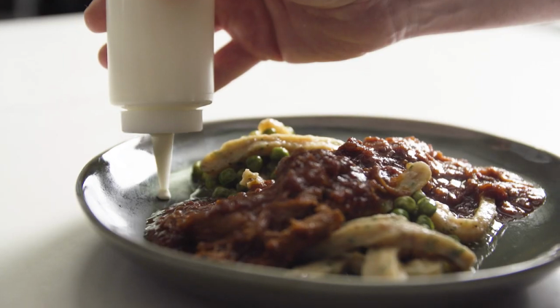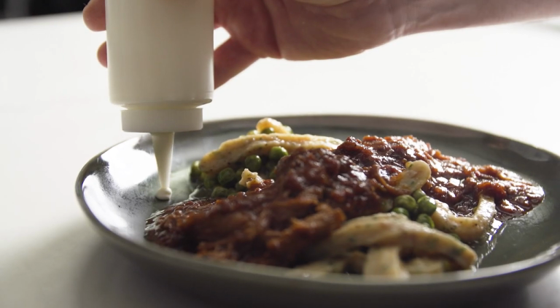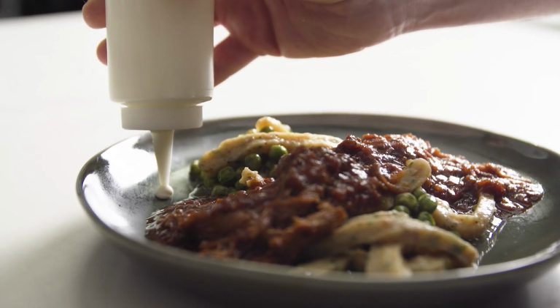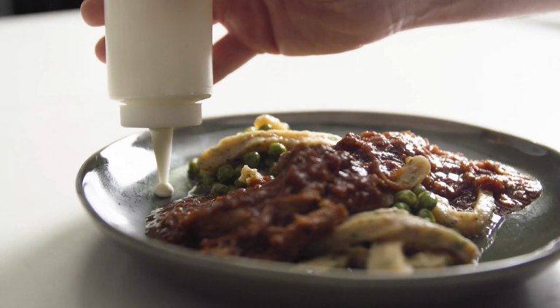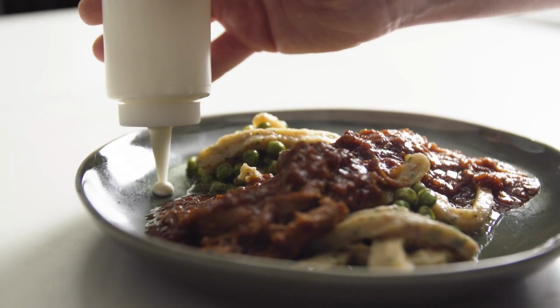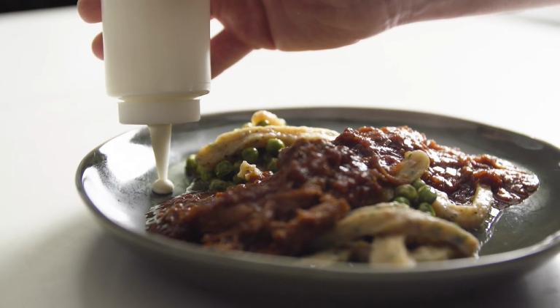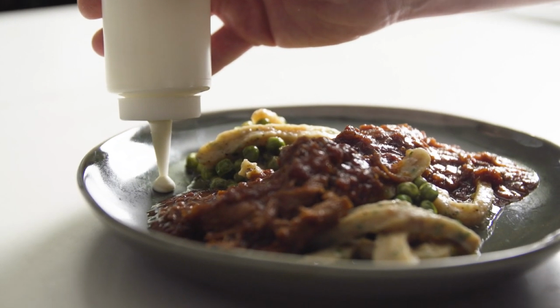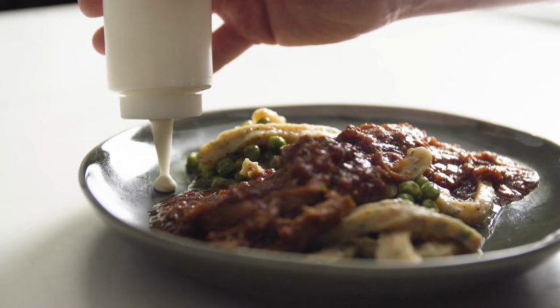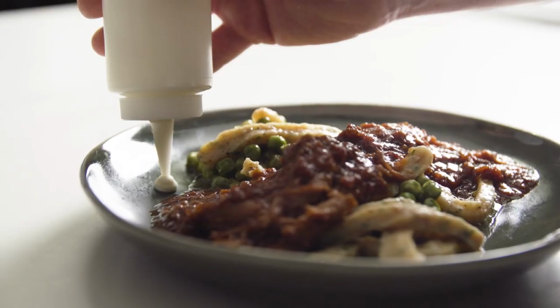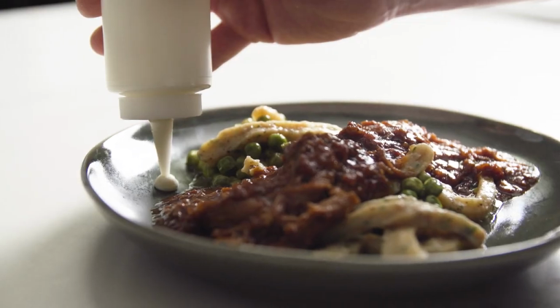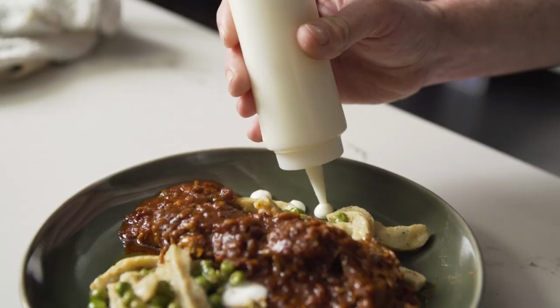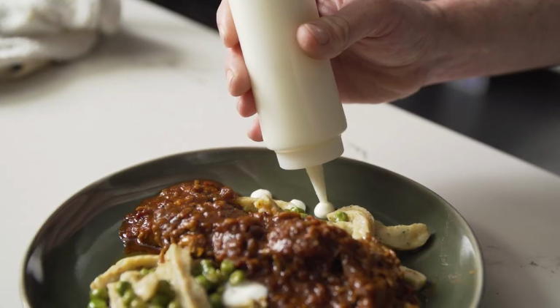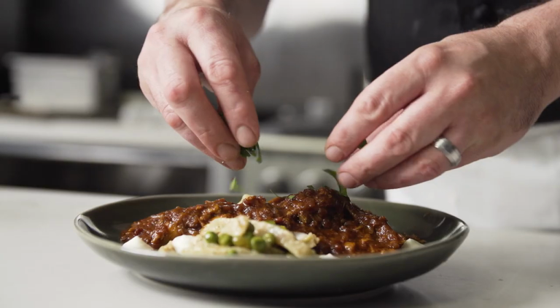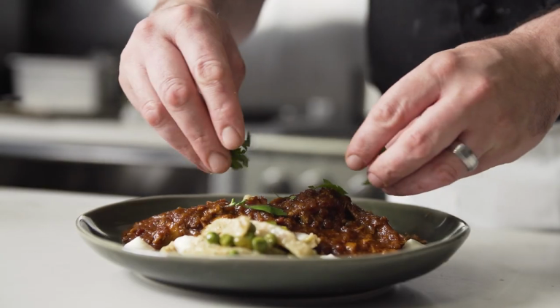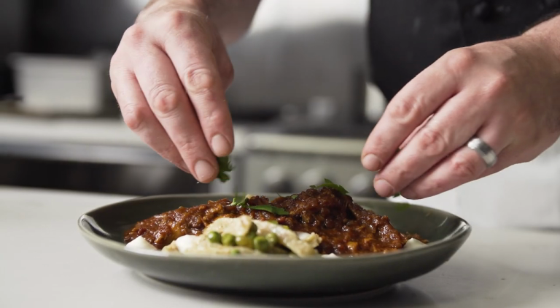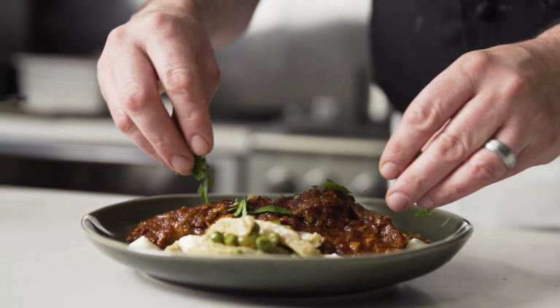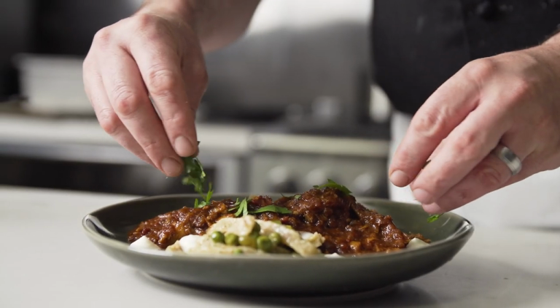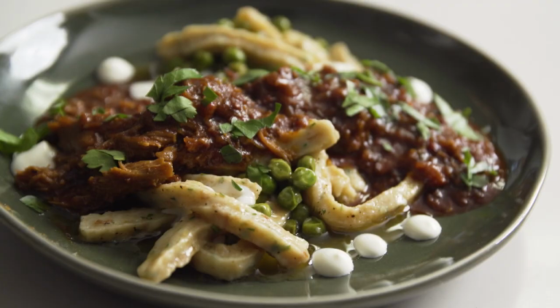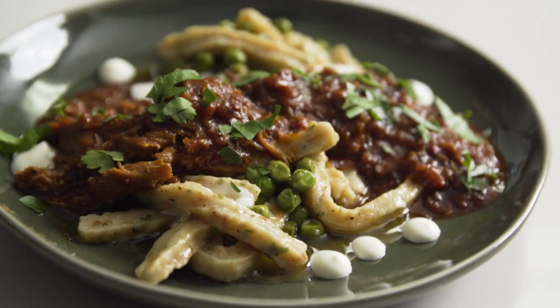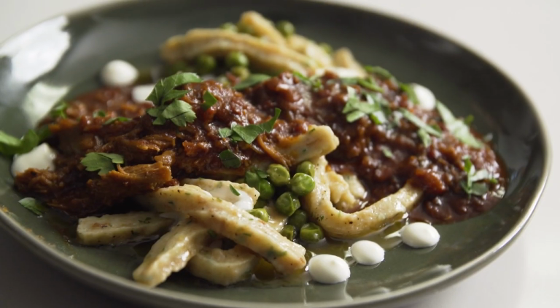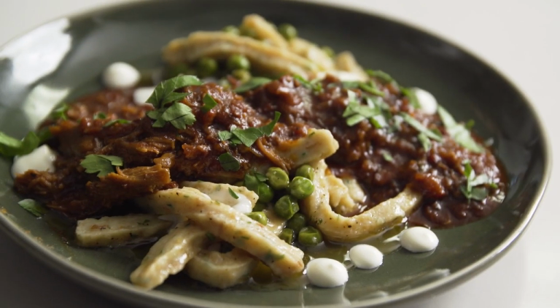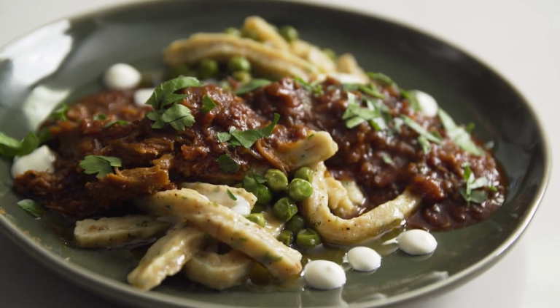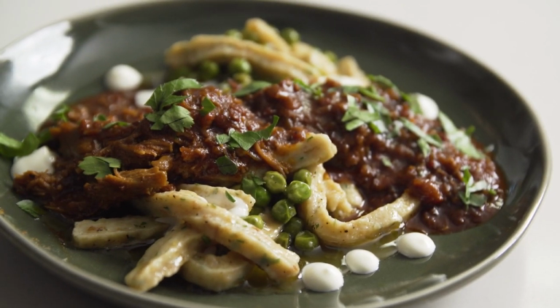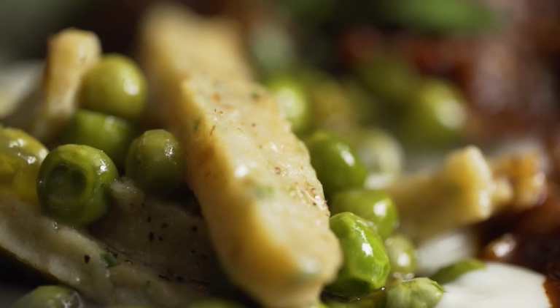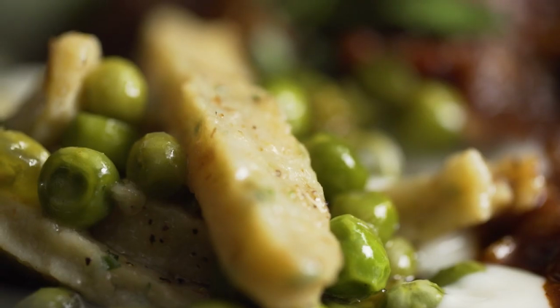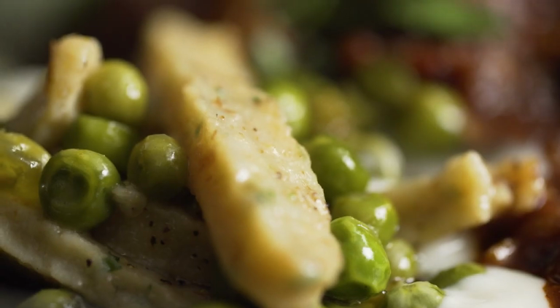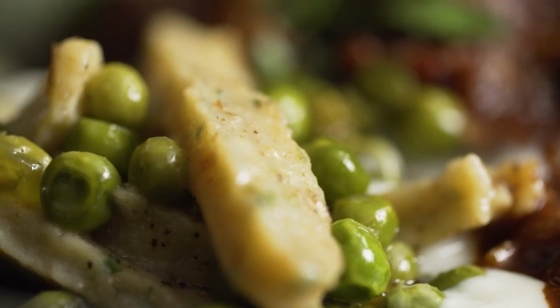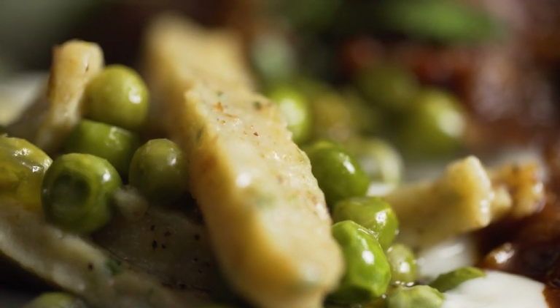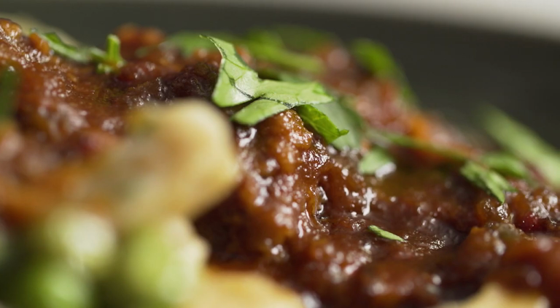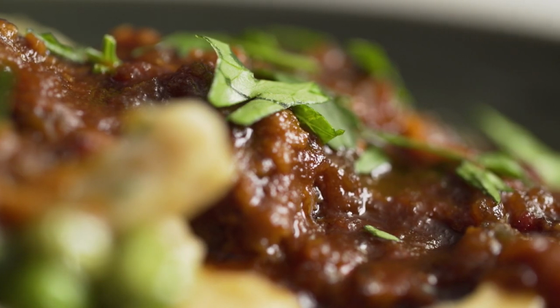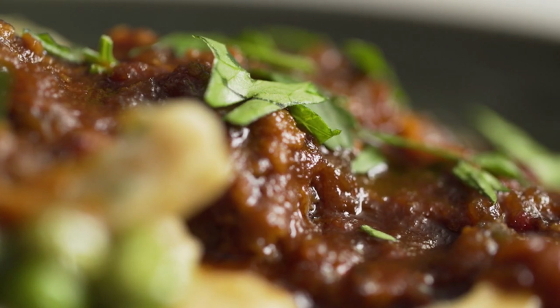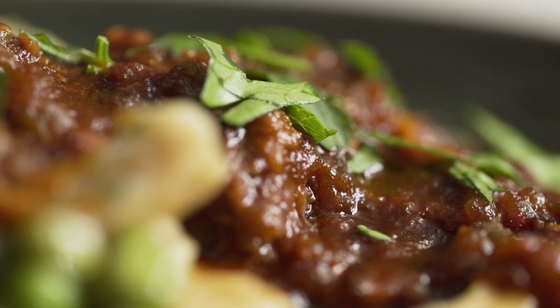Indicative of Czech culture, this stew features smoked sweet paprika, red bell pepper purée, and fire roasted tomatoes.